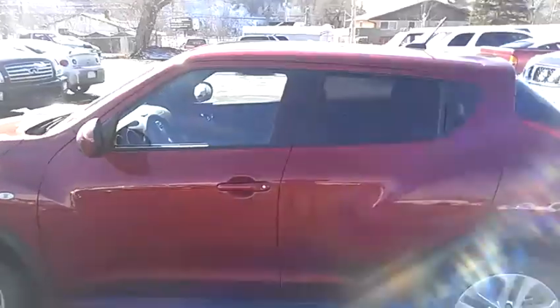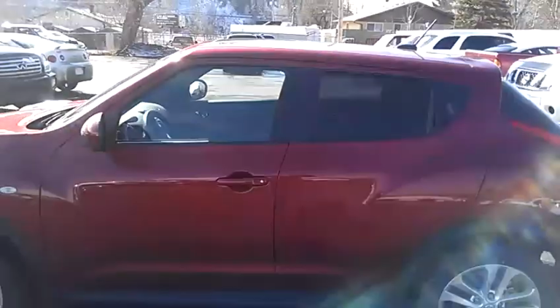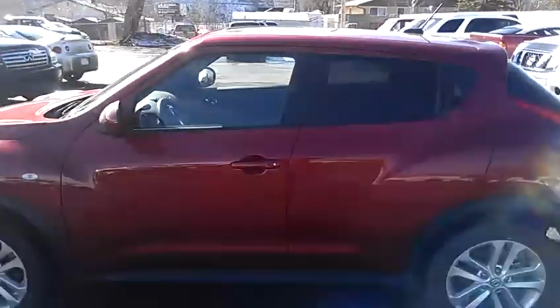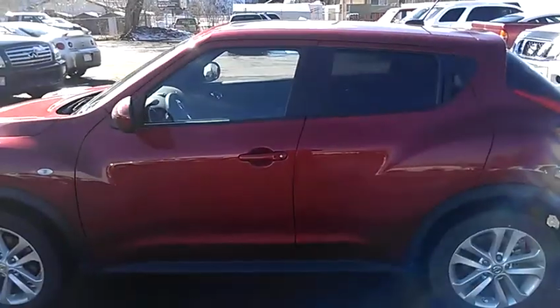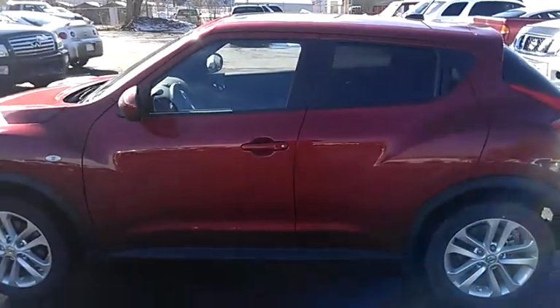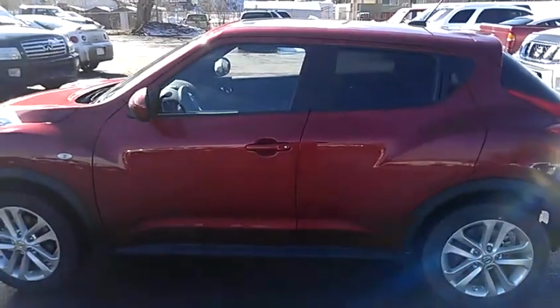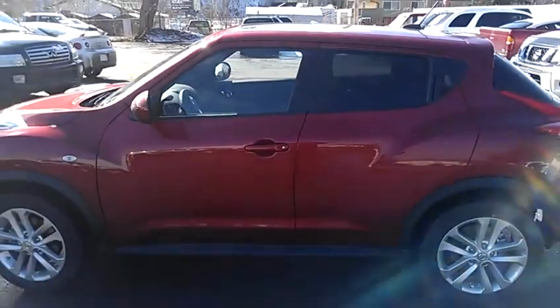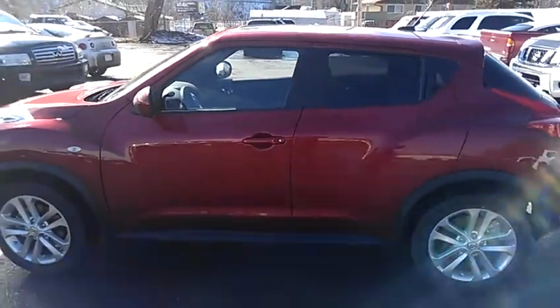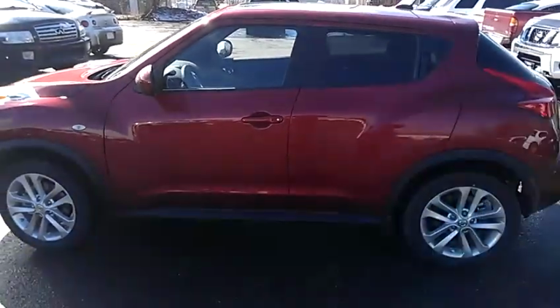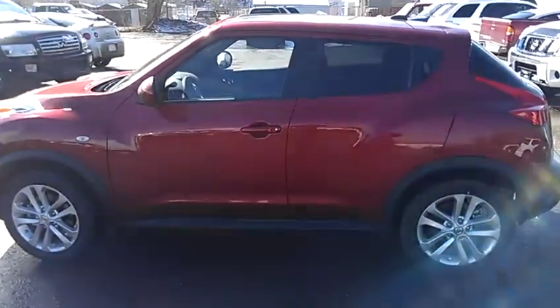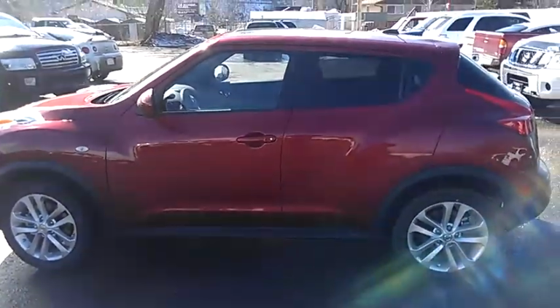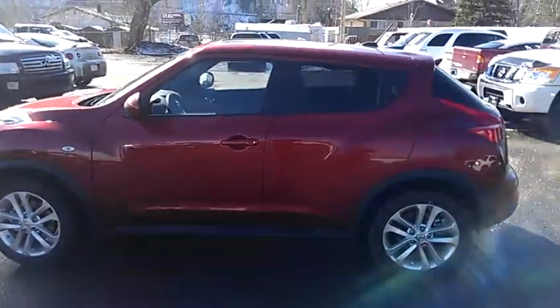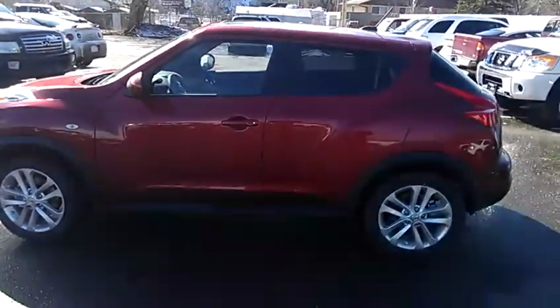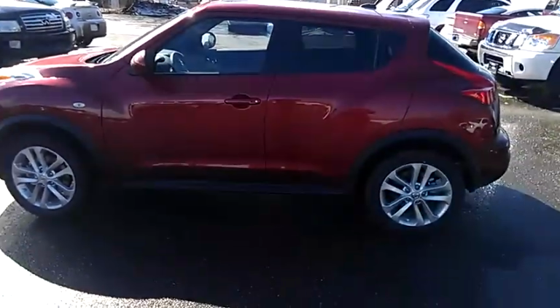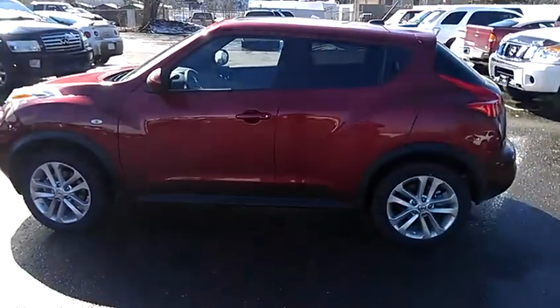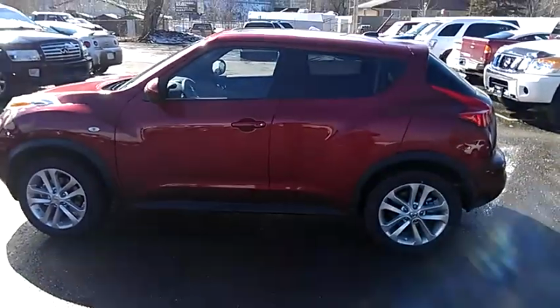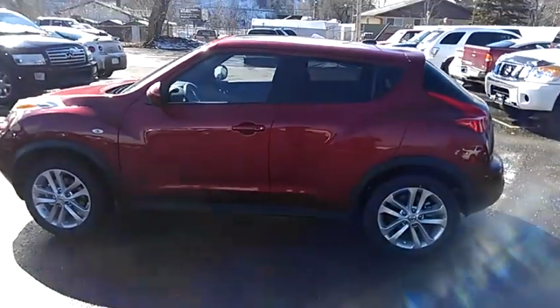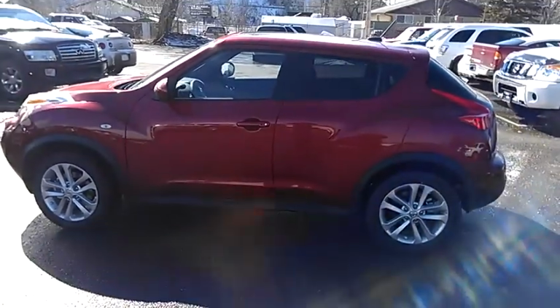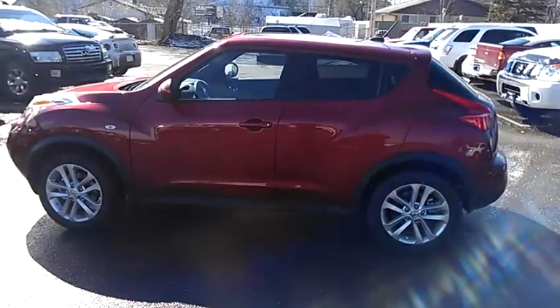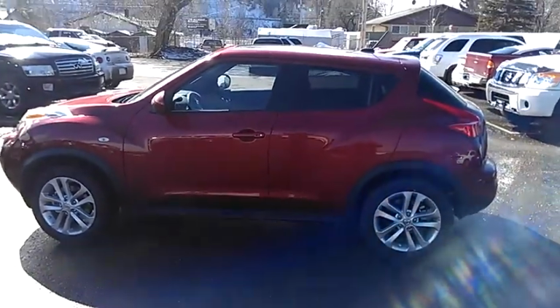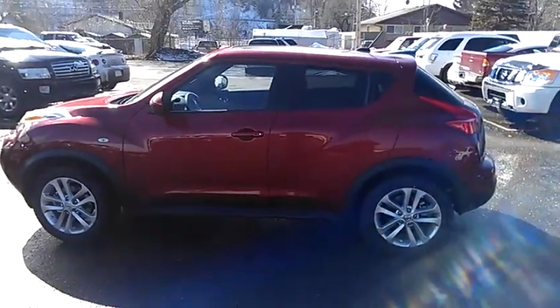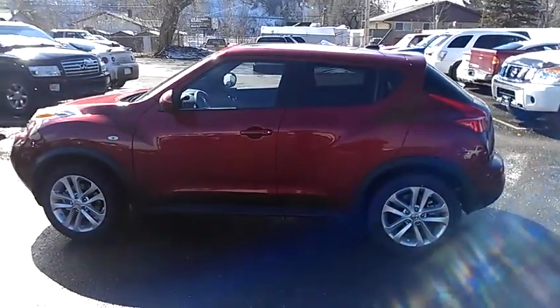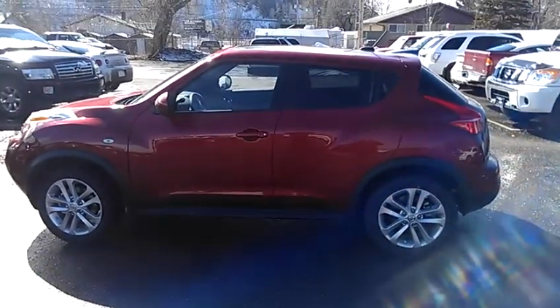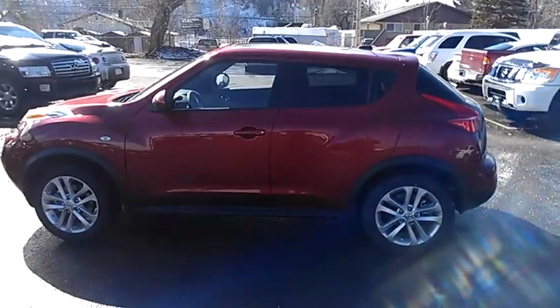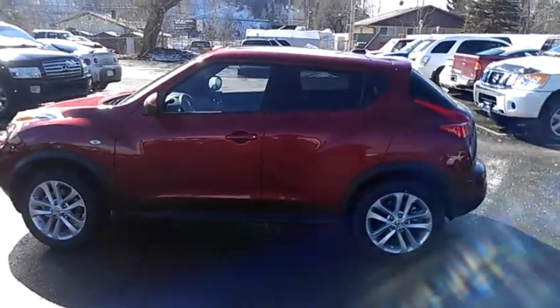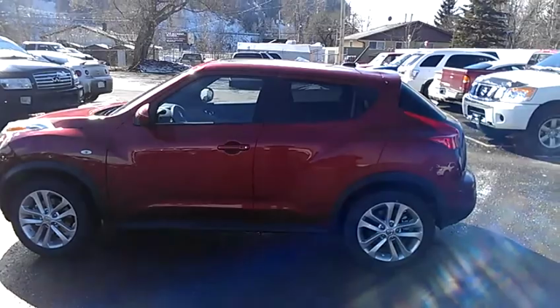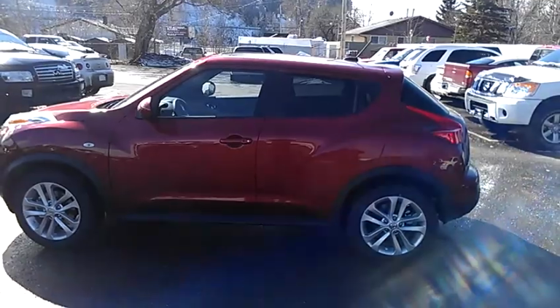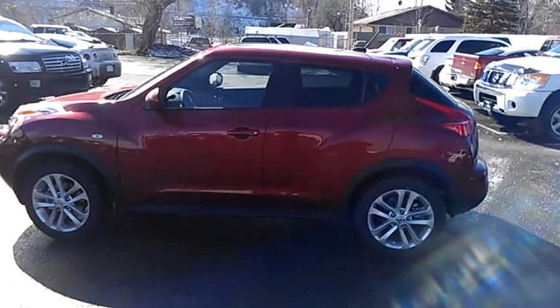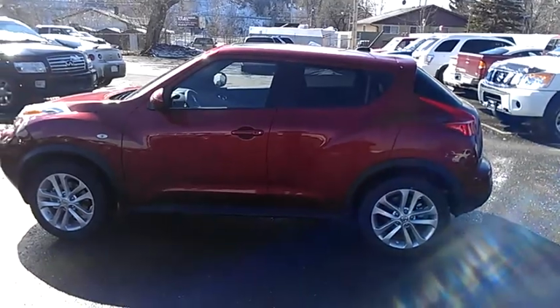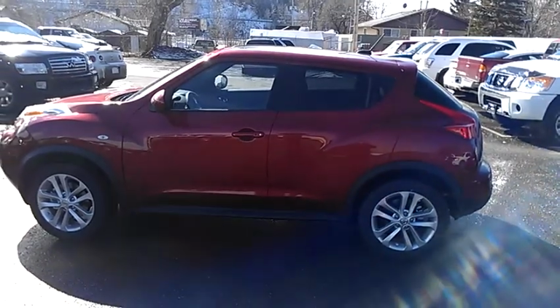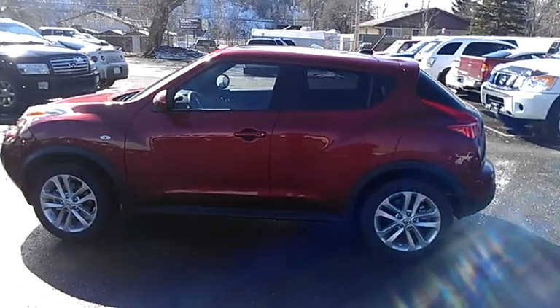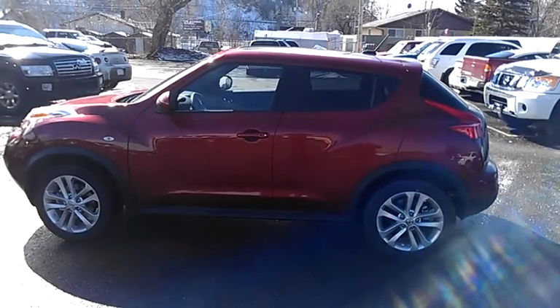That's a brief overview of the Nissan 2012 Juke SL. Talk to you guys soon.